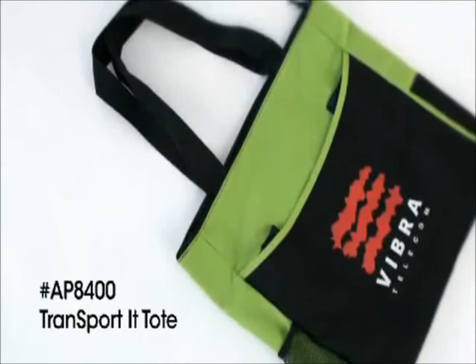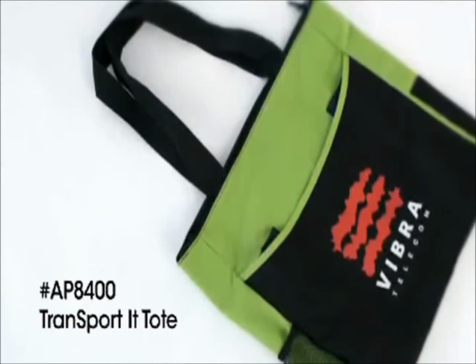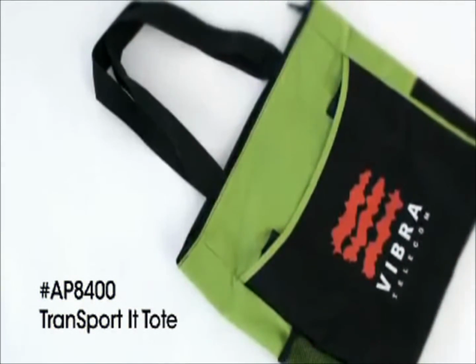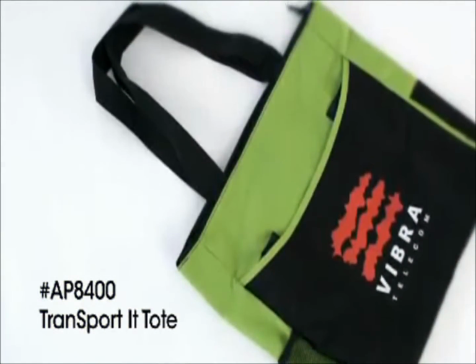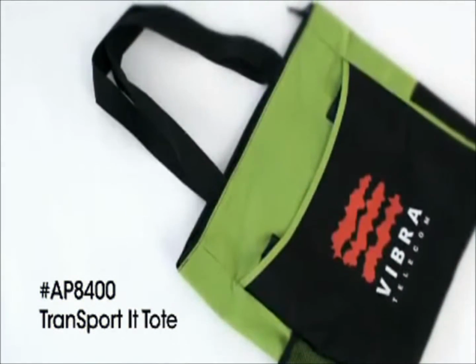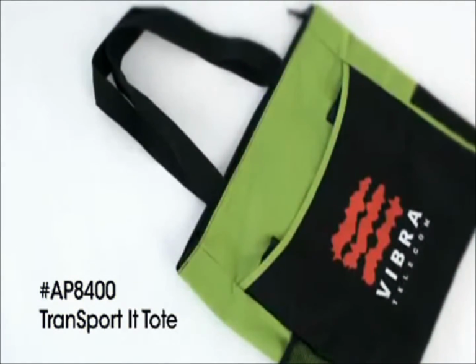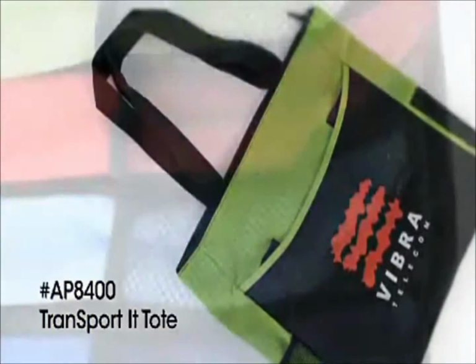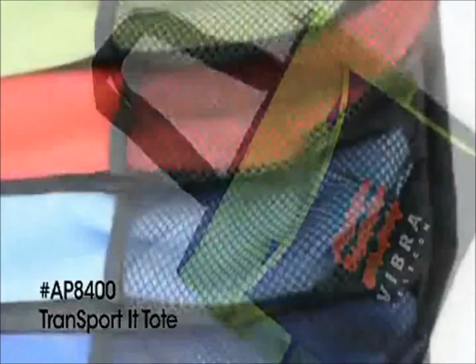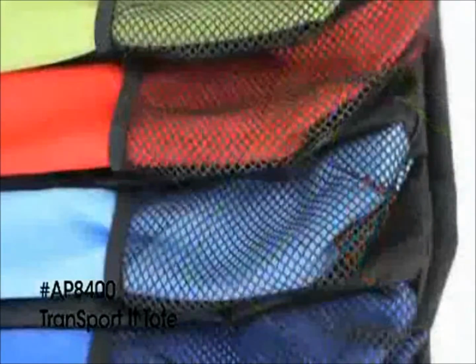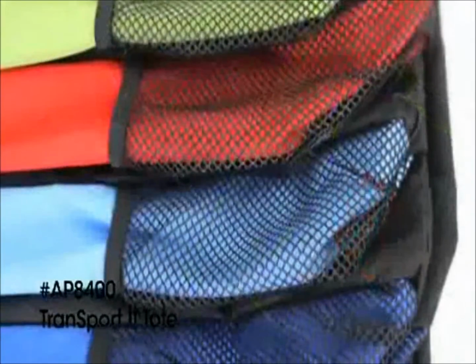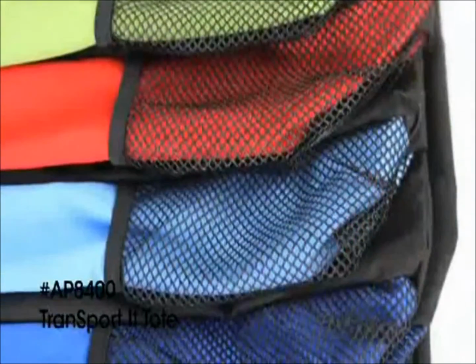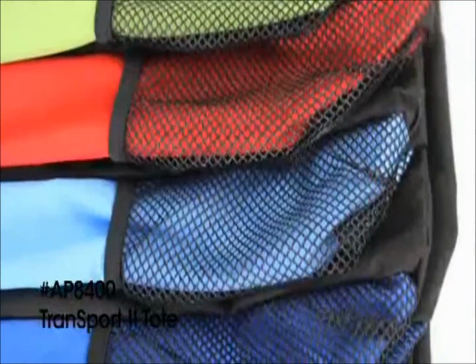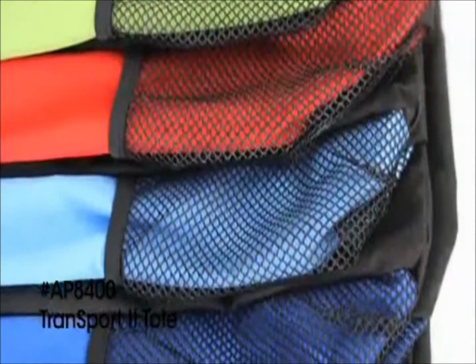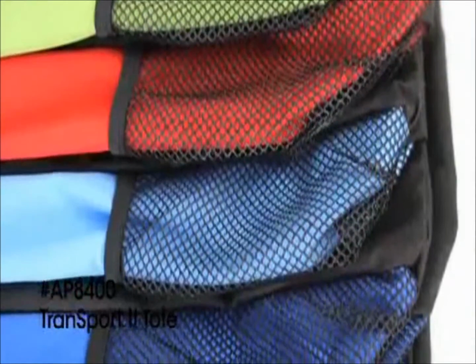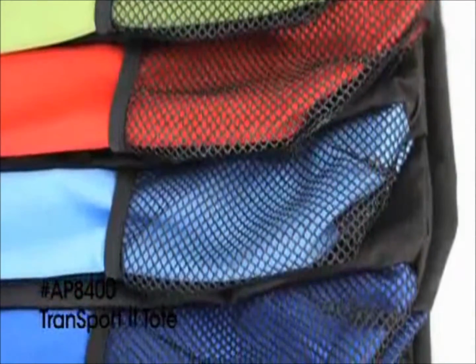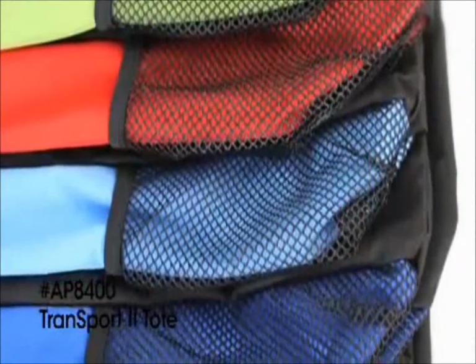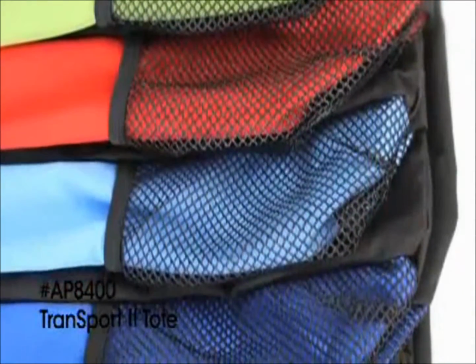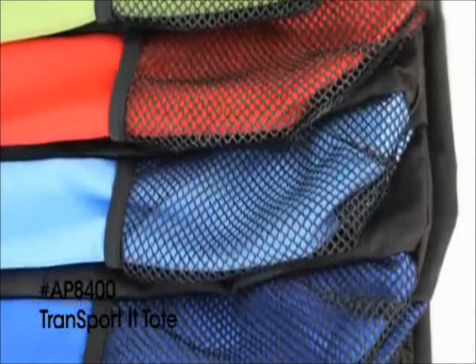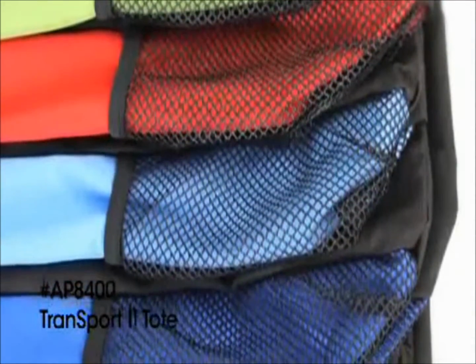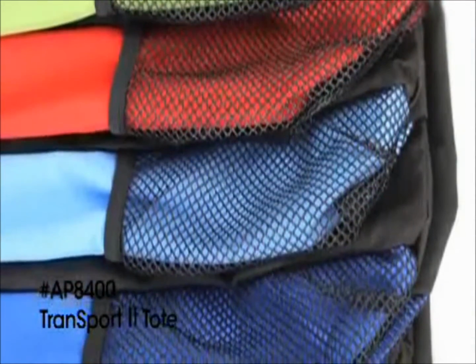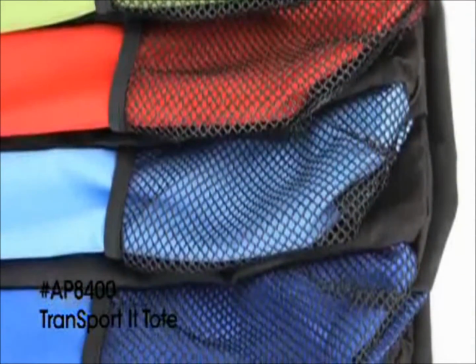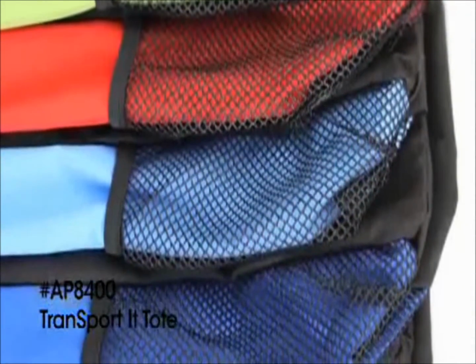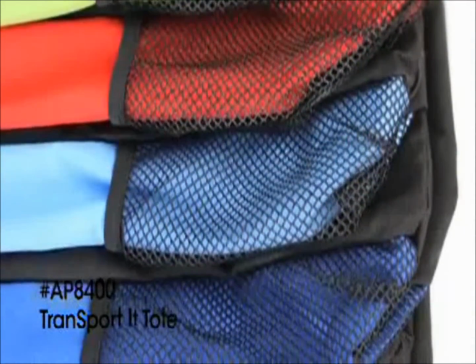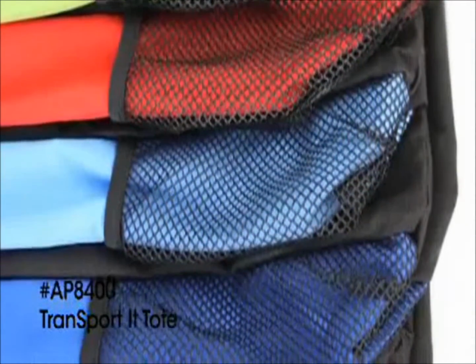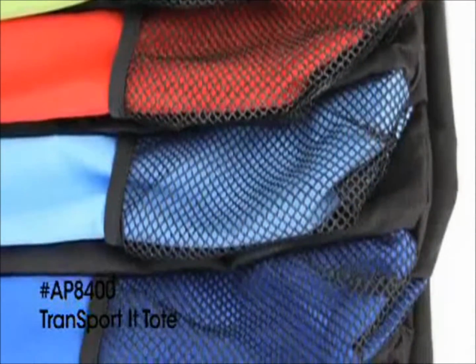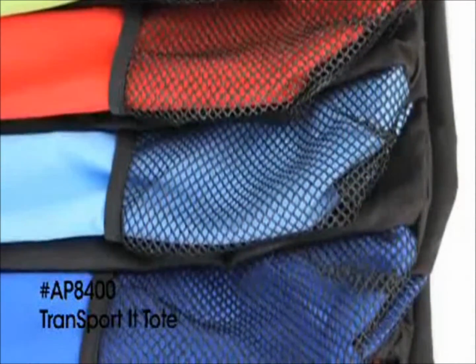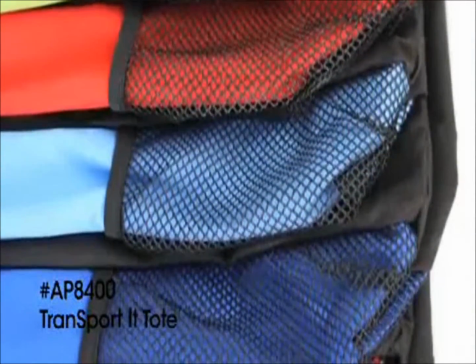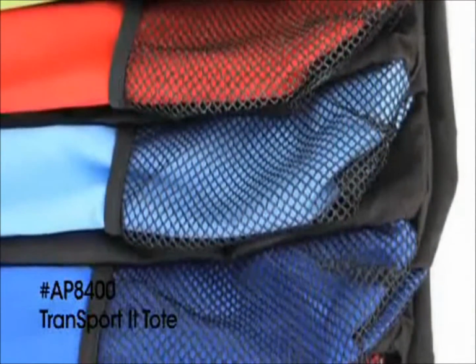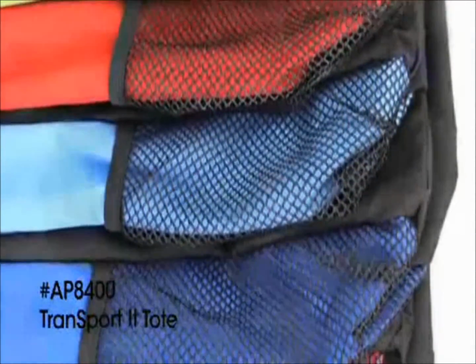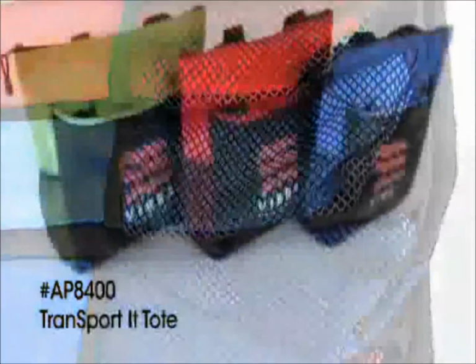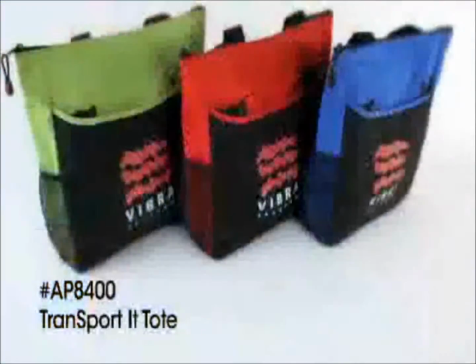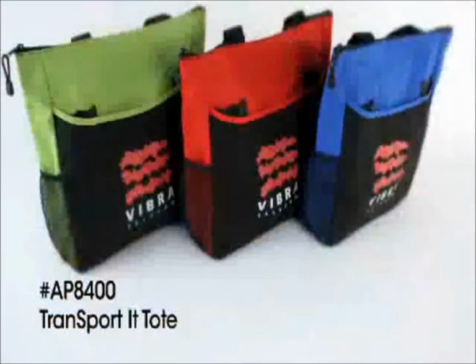Available in a variety of trendy accent colors that contrast nicely with the black front pocket and handles.